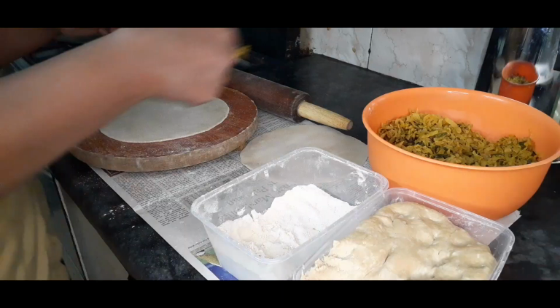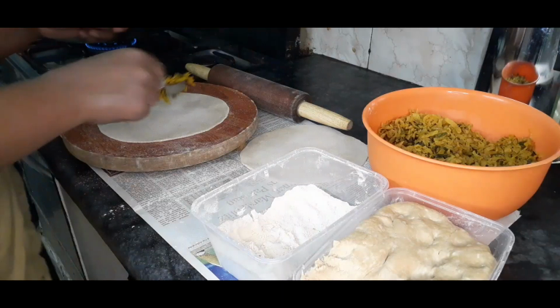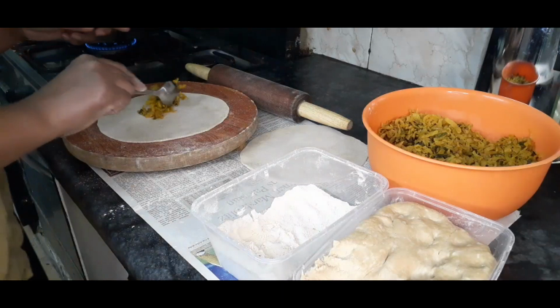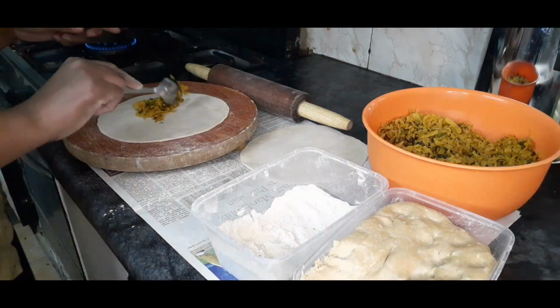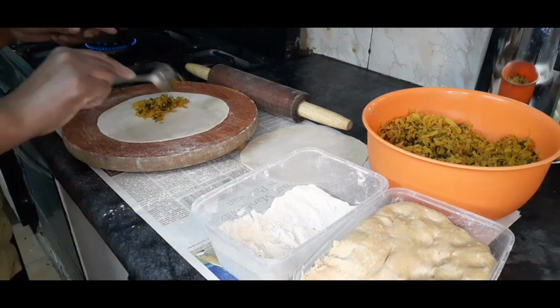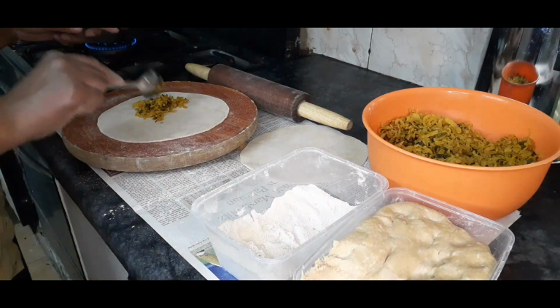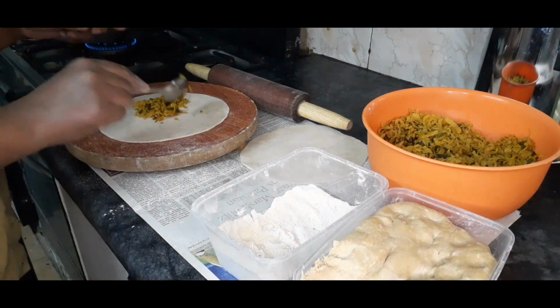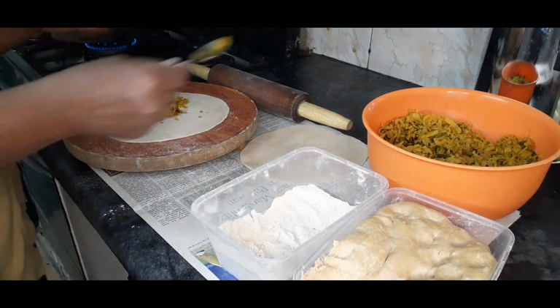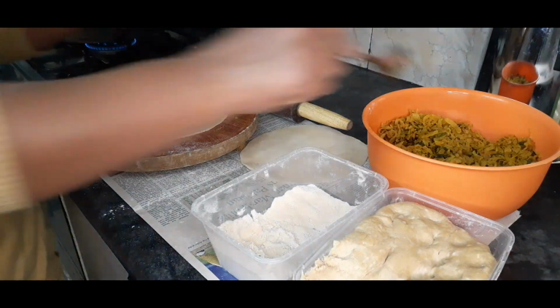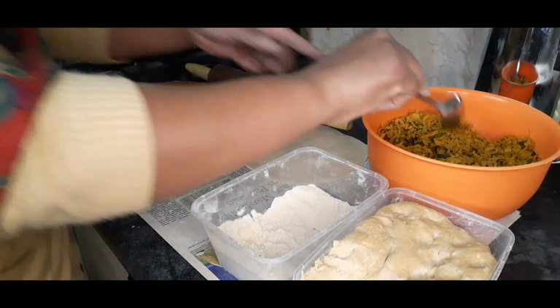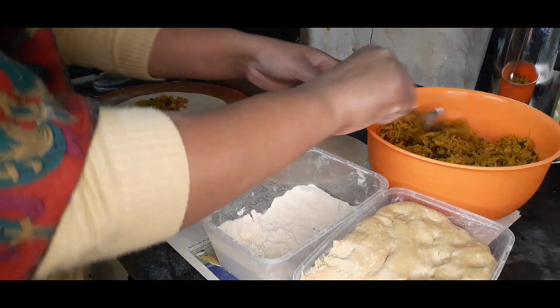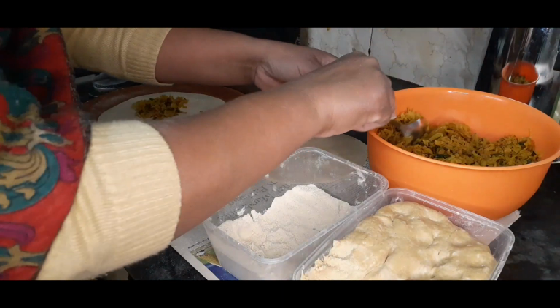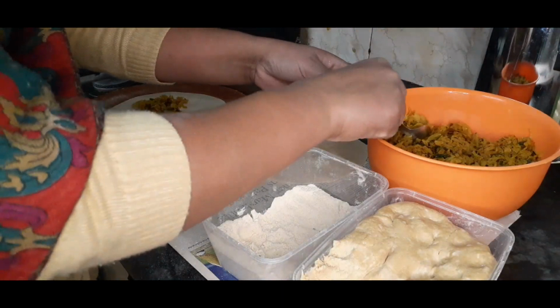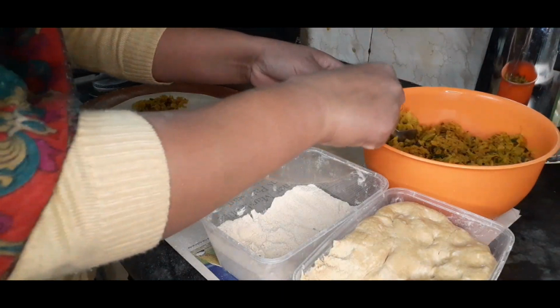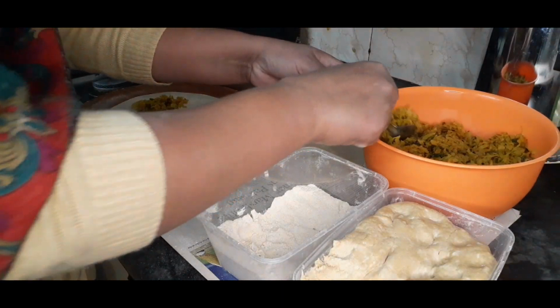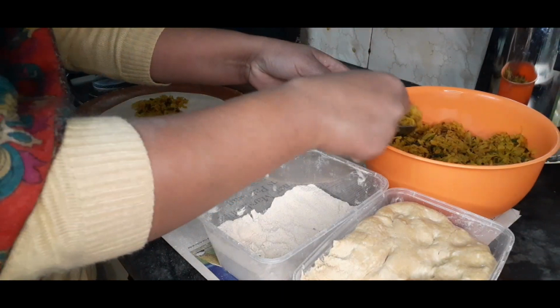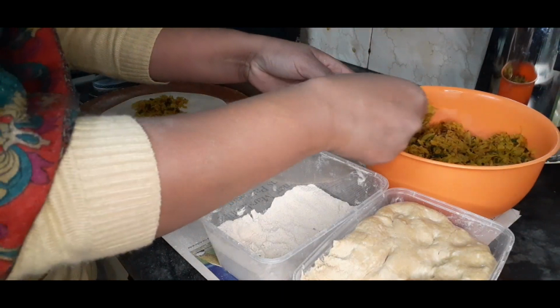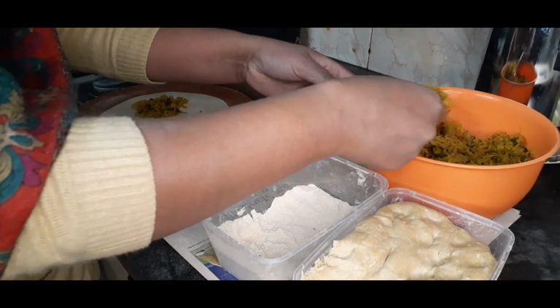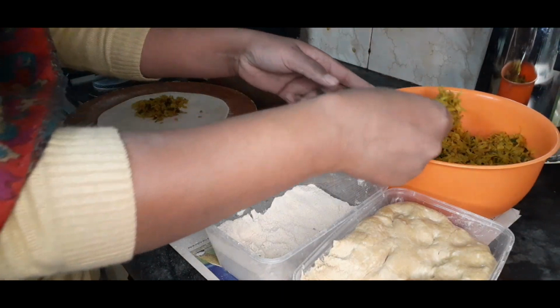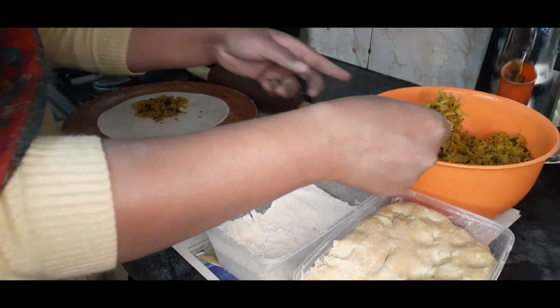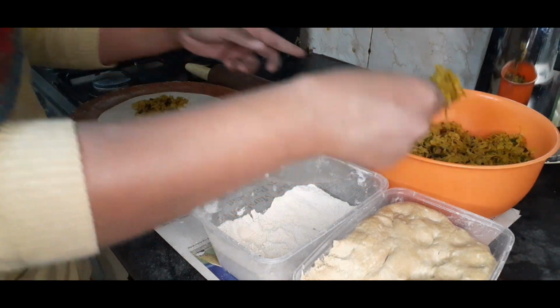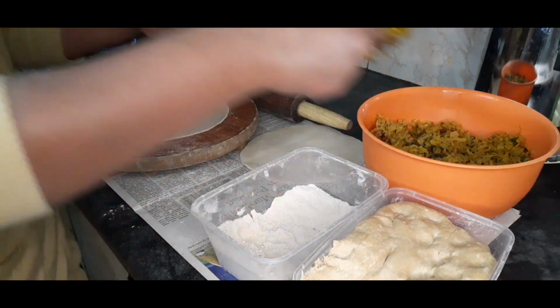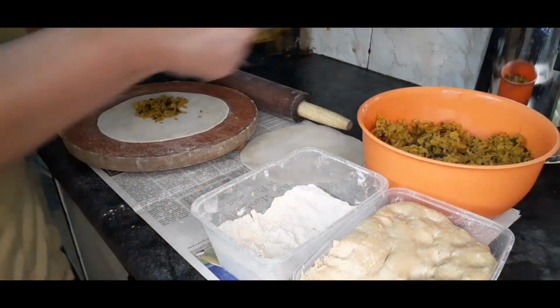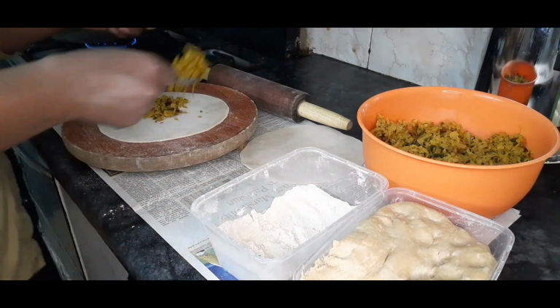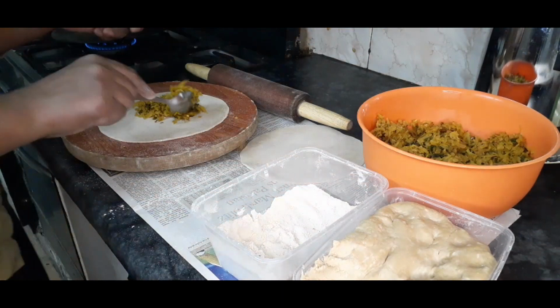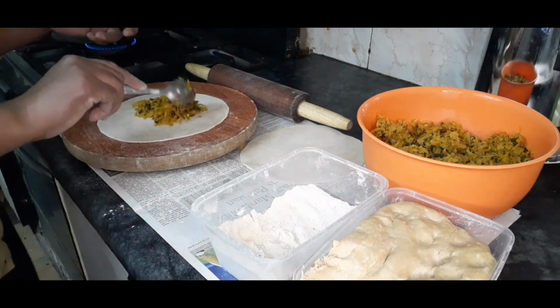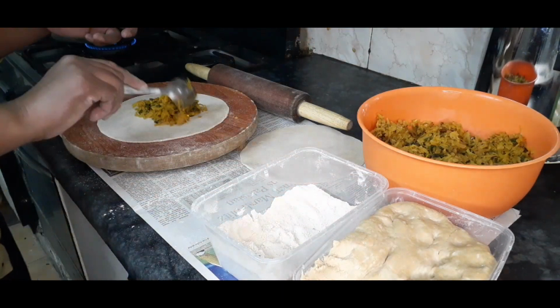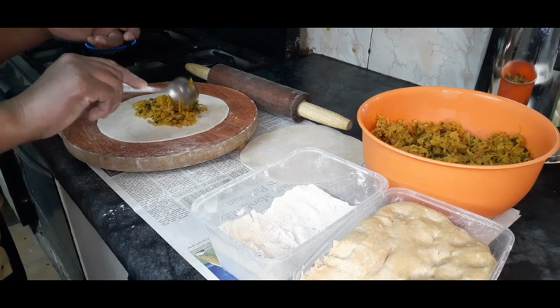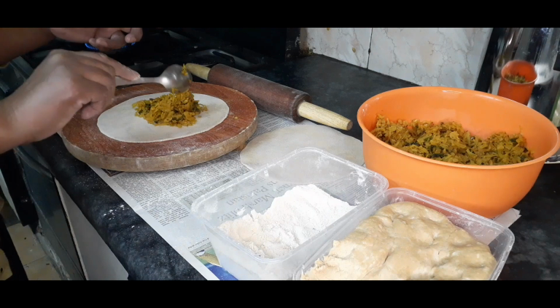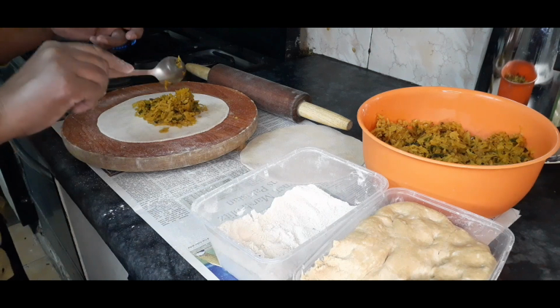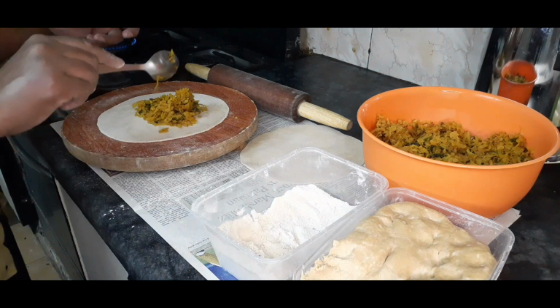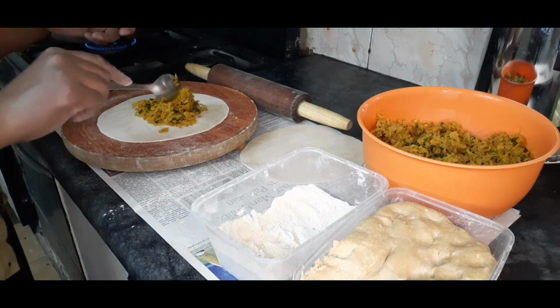Bismillah ar-Rahman ar-Rahim. Assalamu alaikum. Today I have a delicious recipe for you: Mooli Burre Parathe.